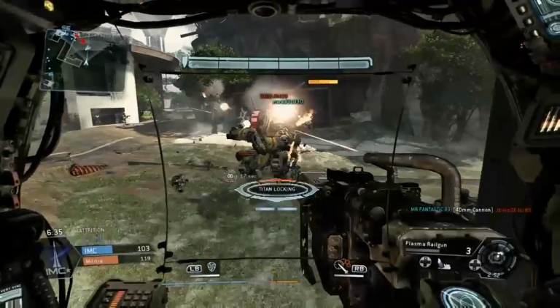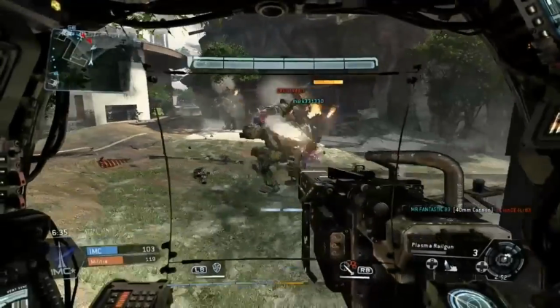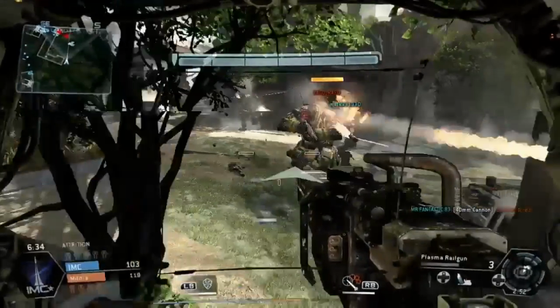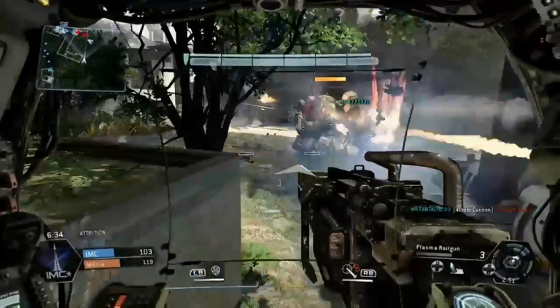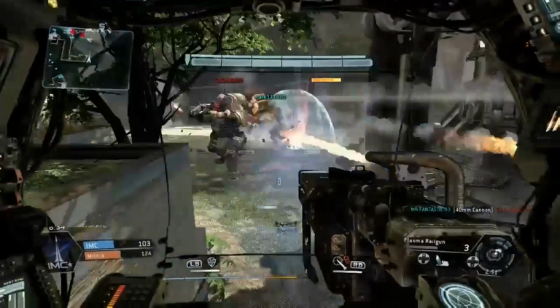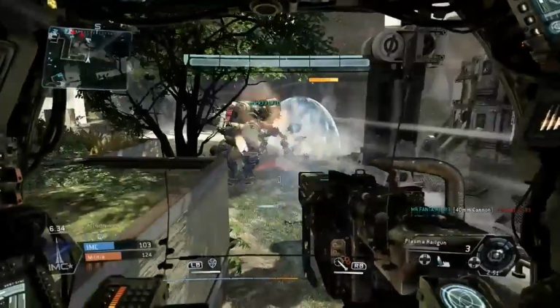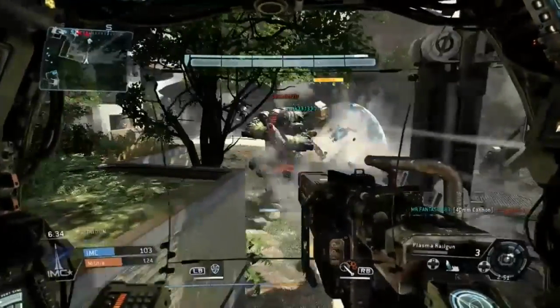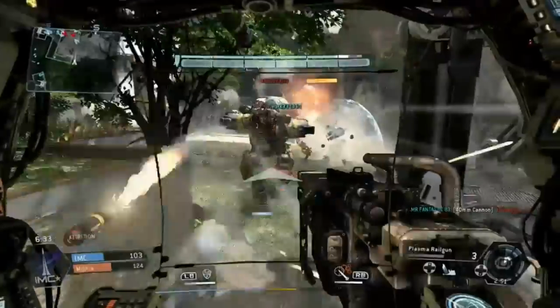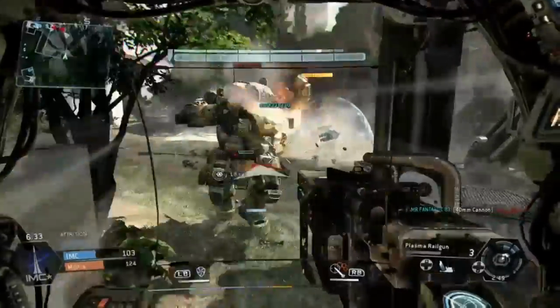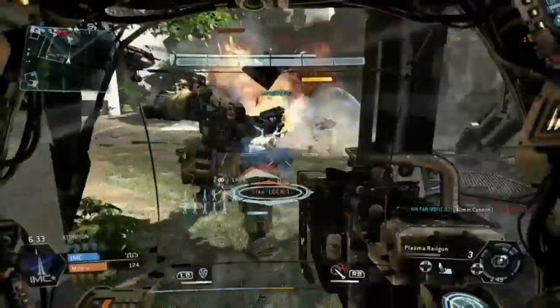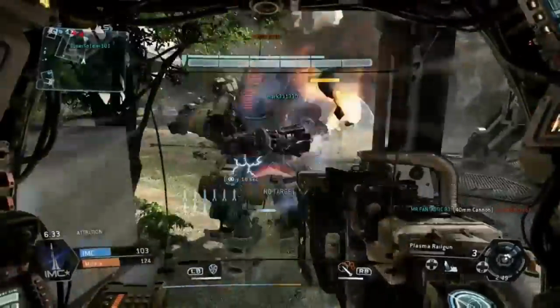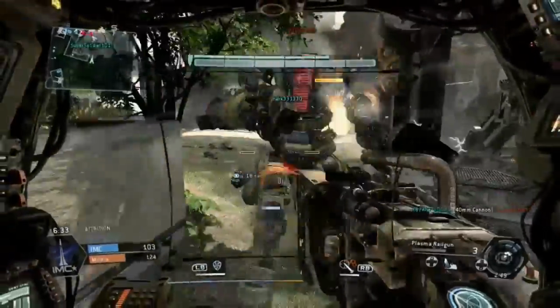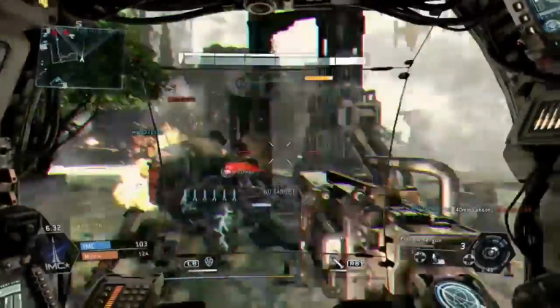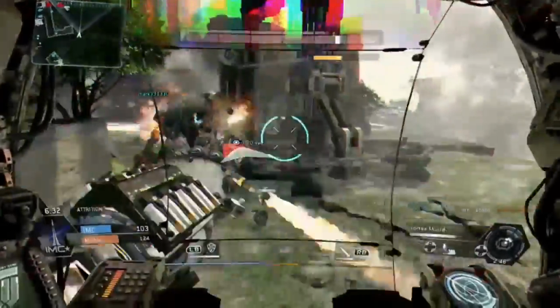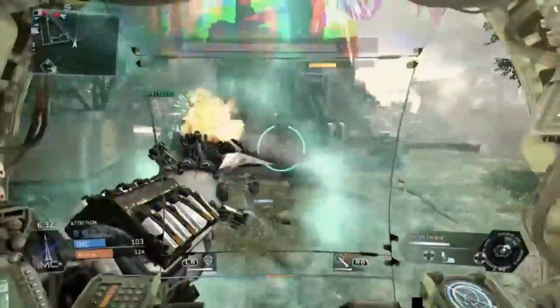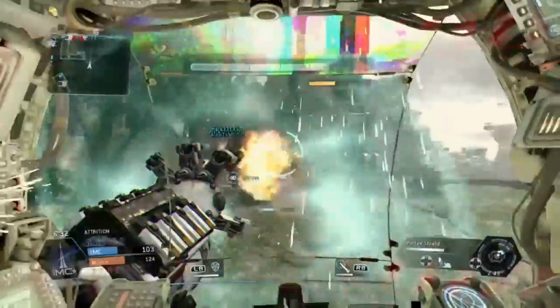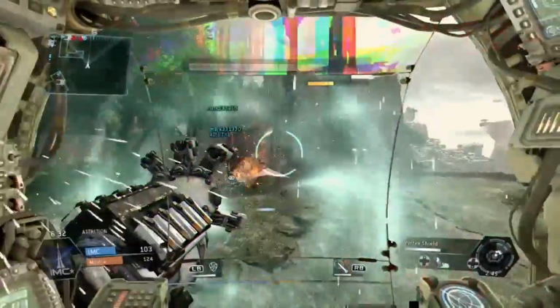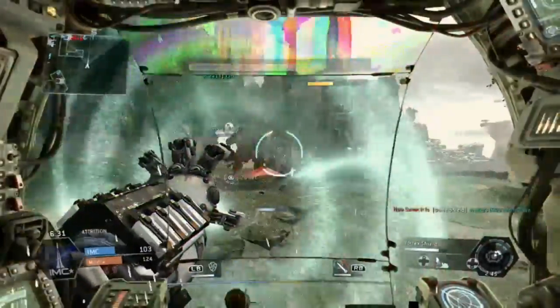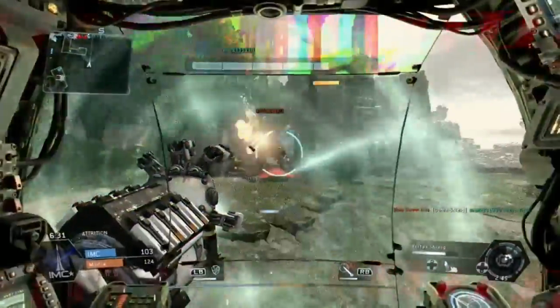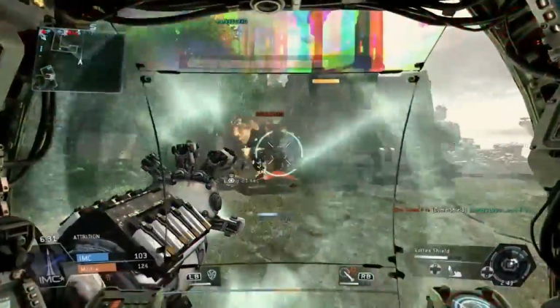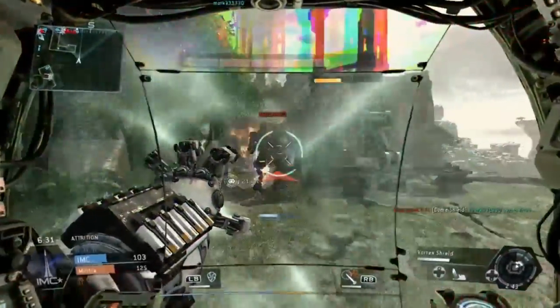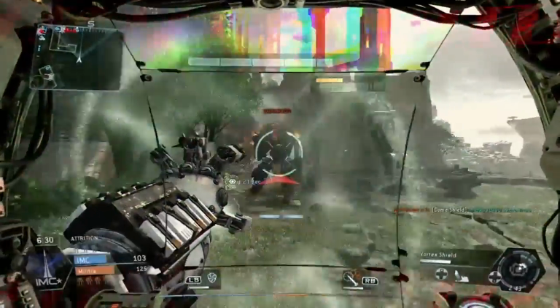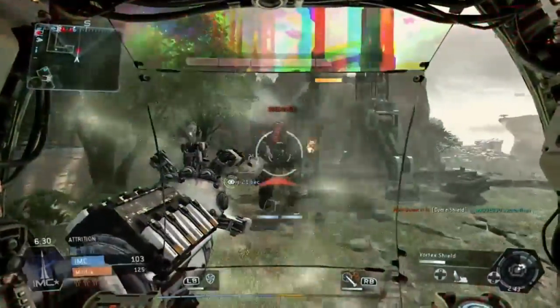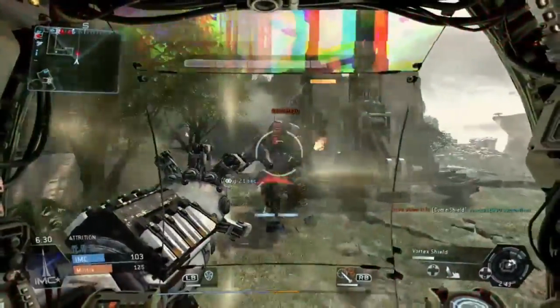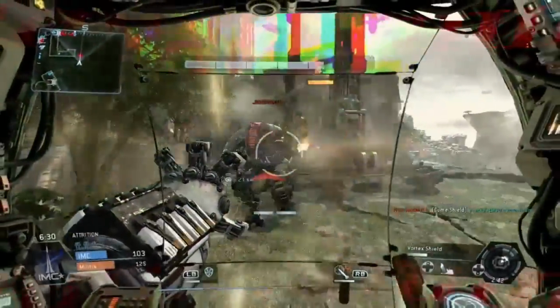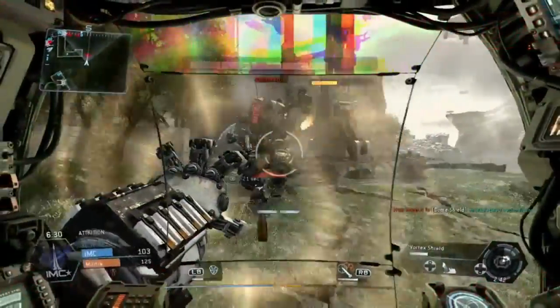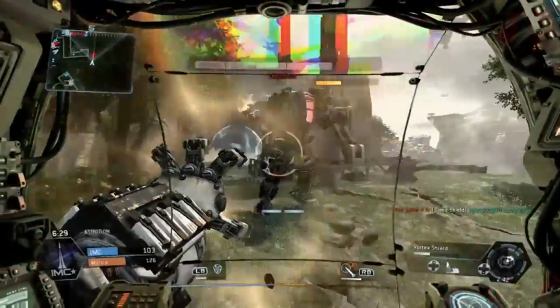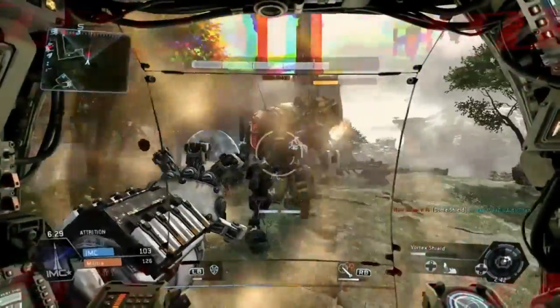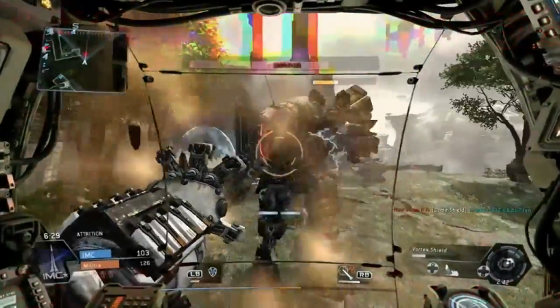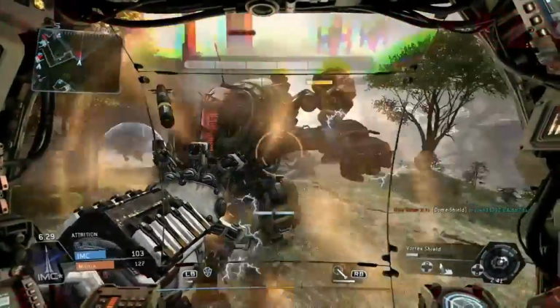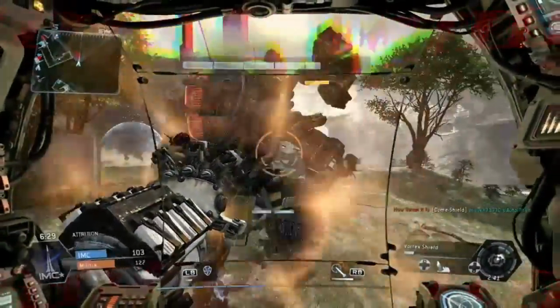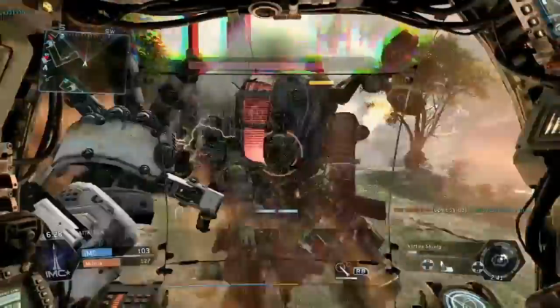This is the video guide for Pull Harder. You have to kill an ejecting pilot with your Plasma Railgun, which unlocks at level 12 for your Titan.